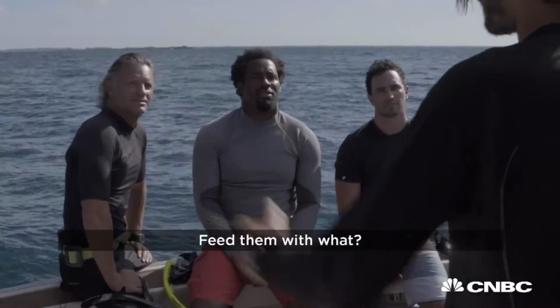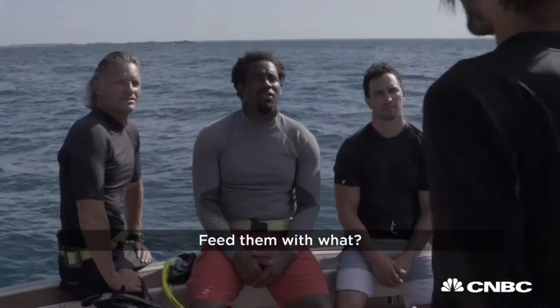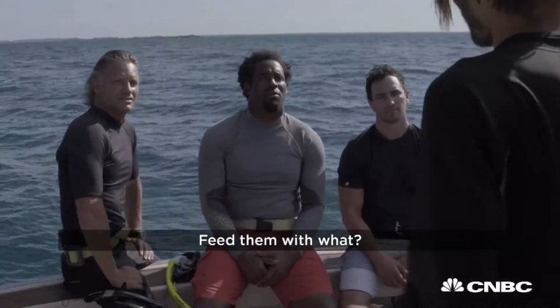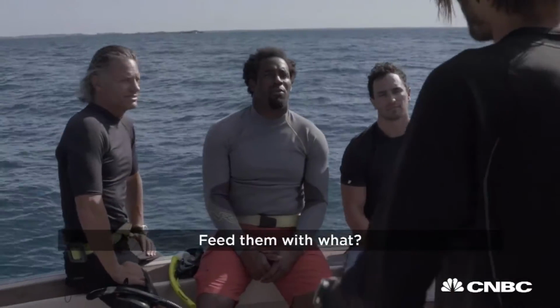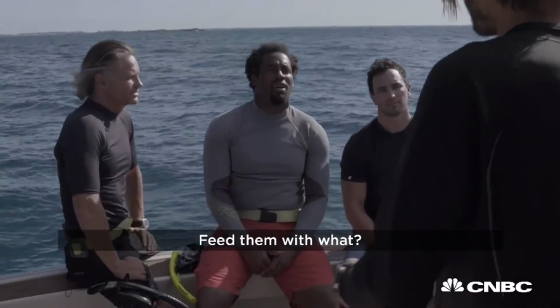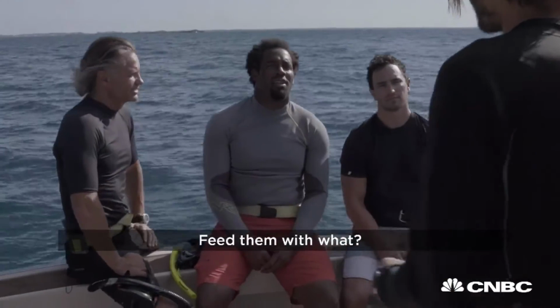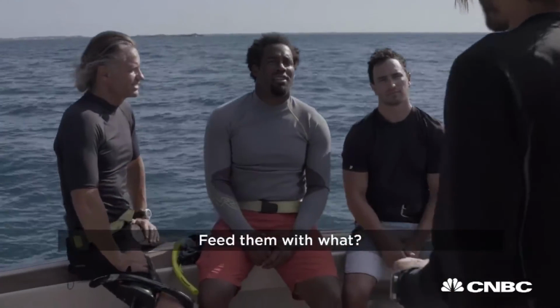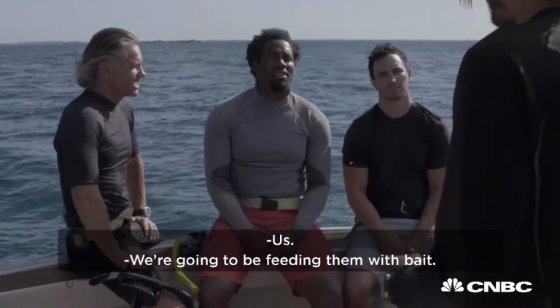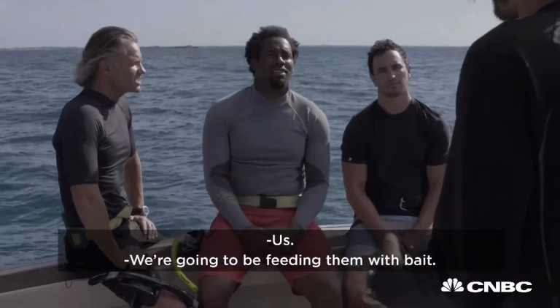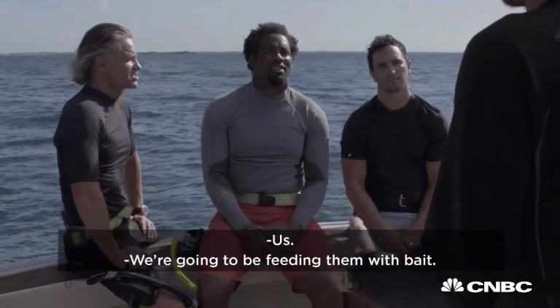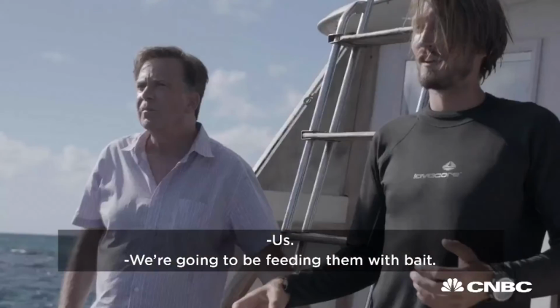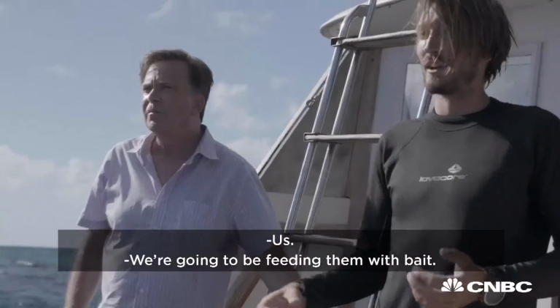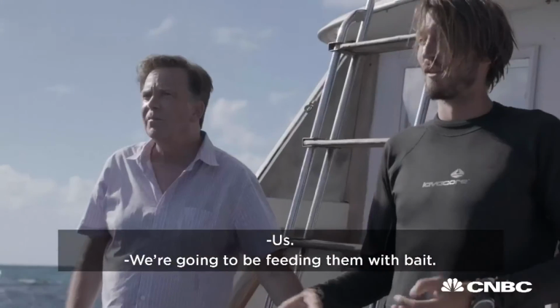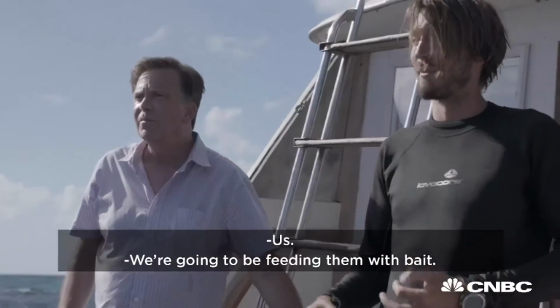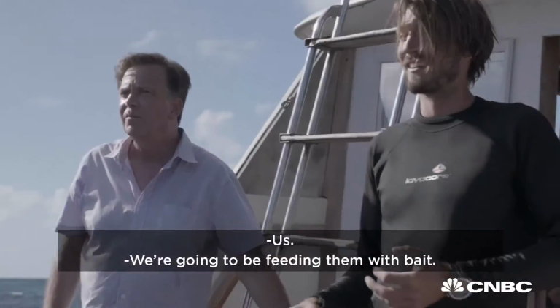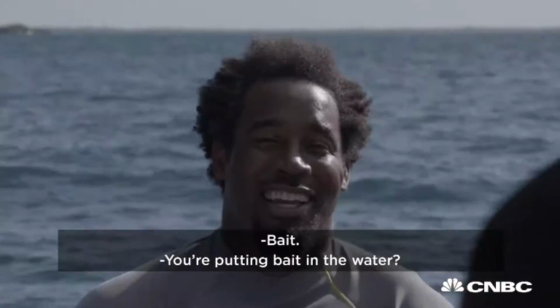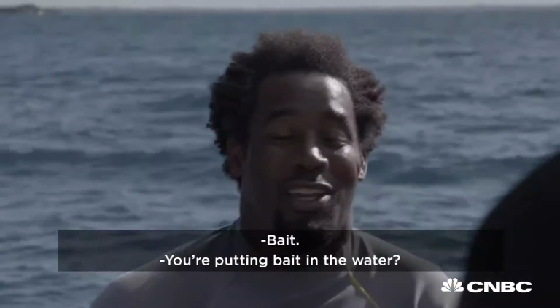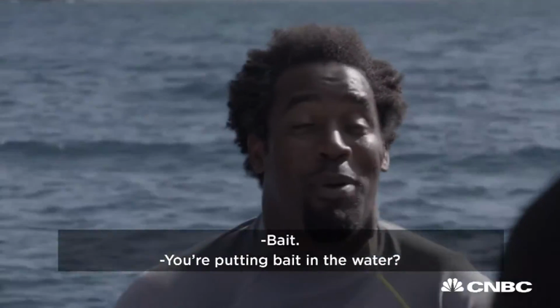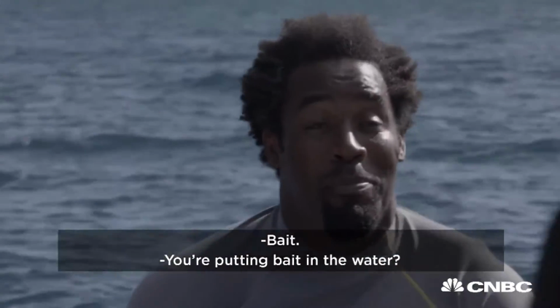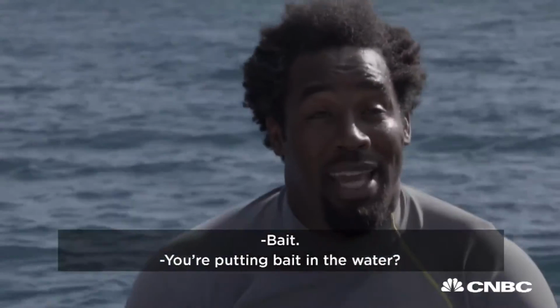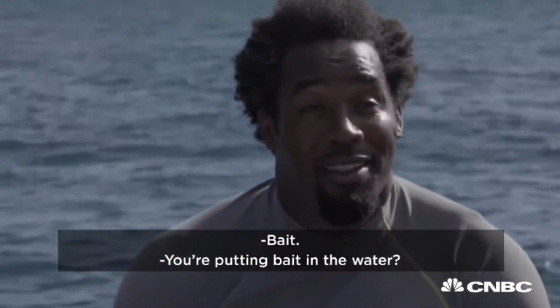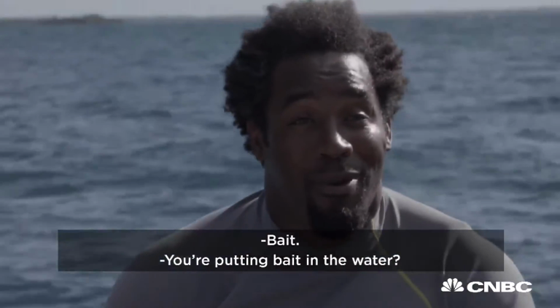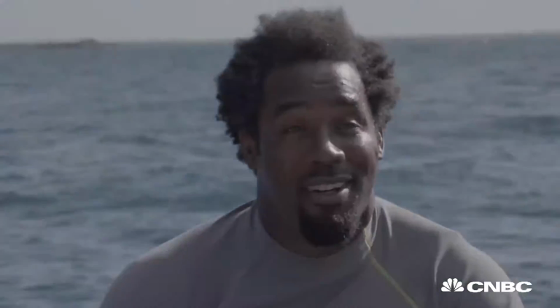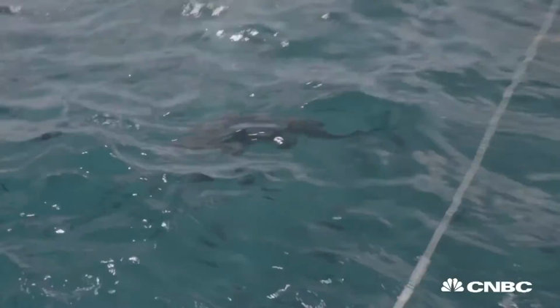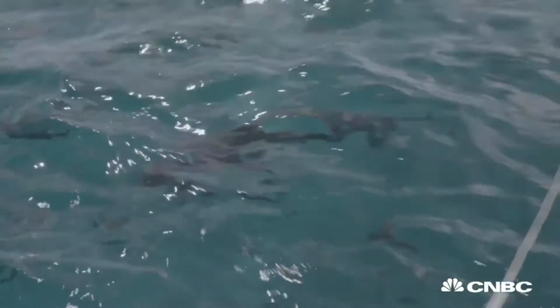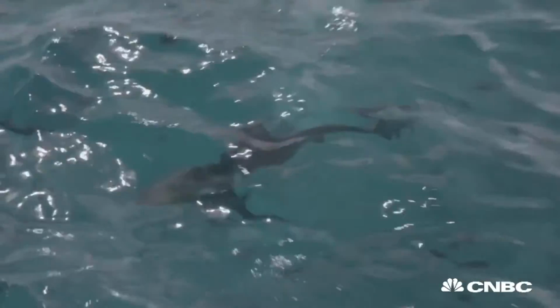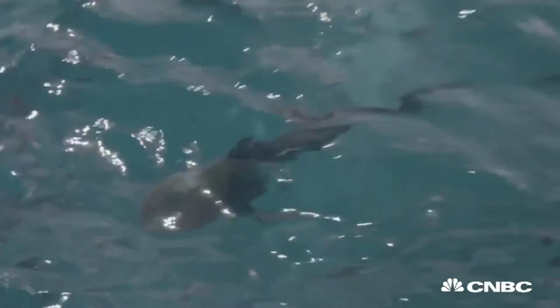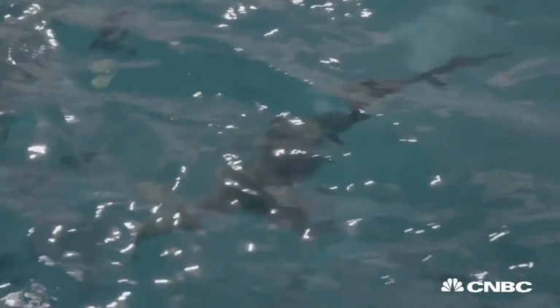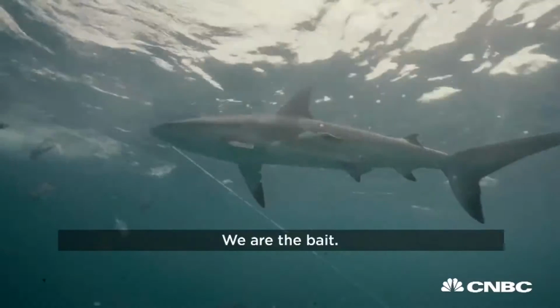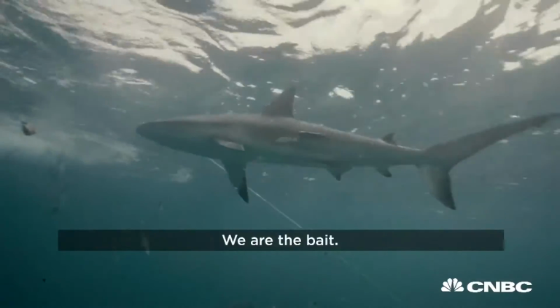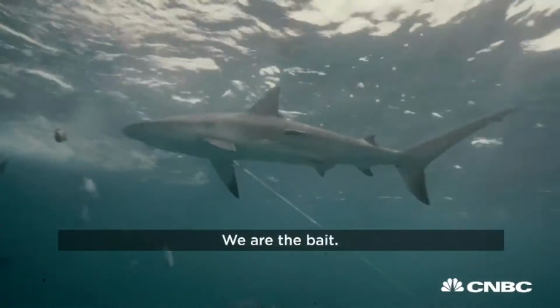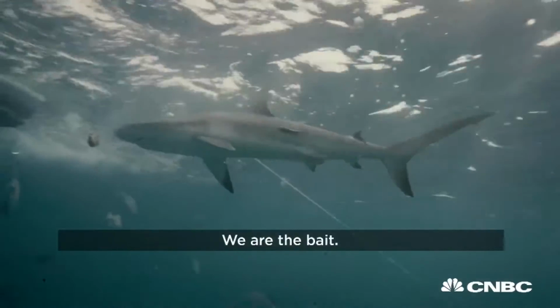Feed them with what? We're going to be feeding them with bait. You're putting bait in the water? Yeah. We are the bait.